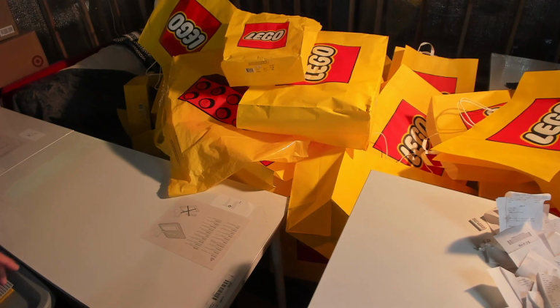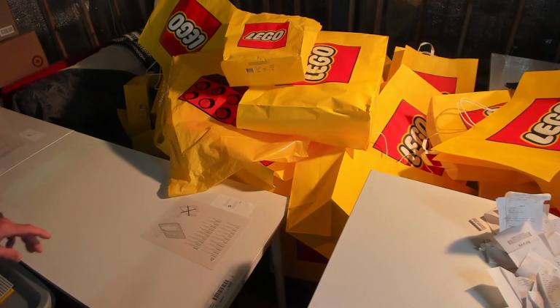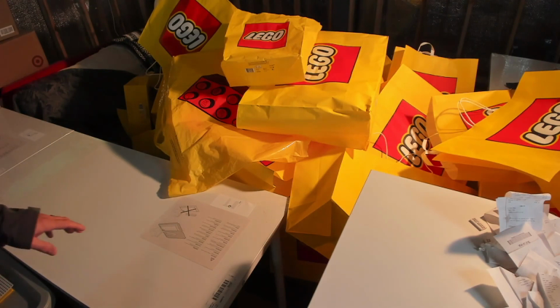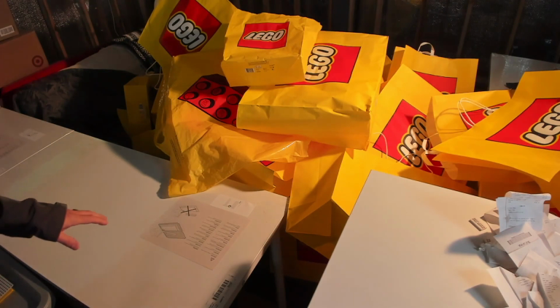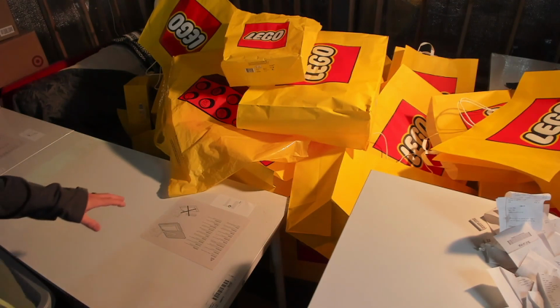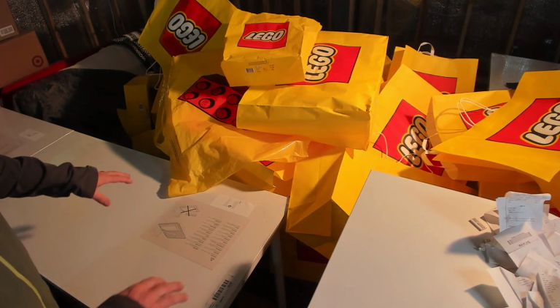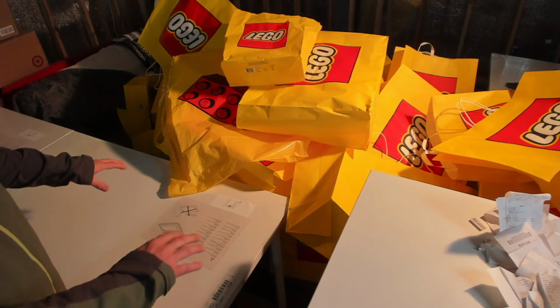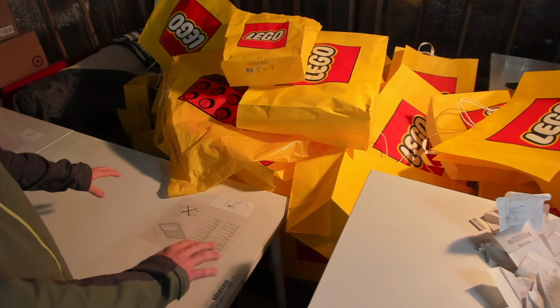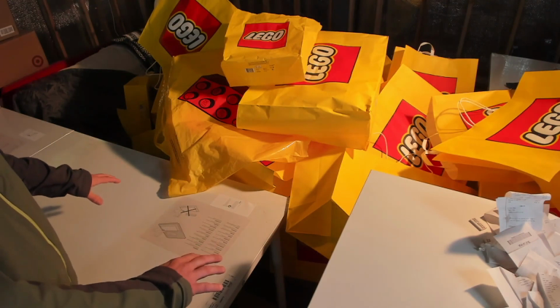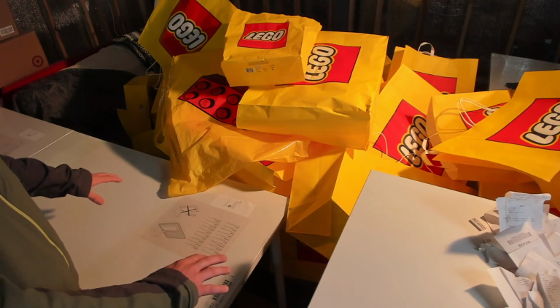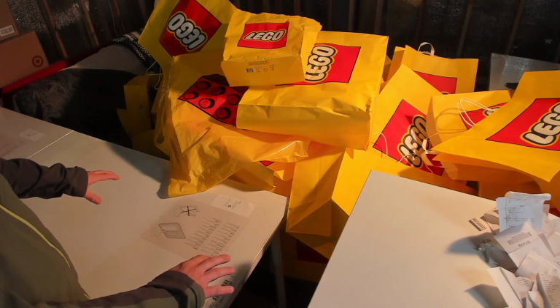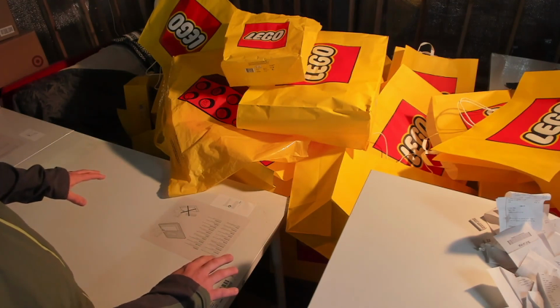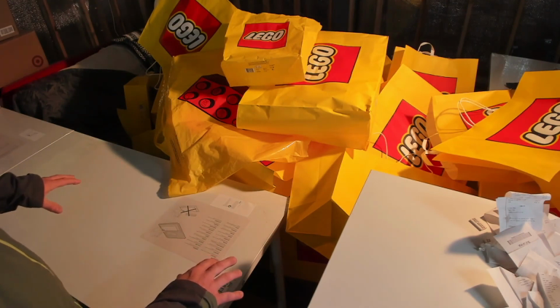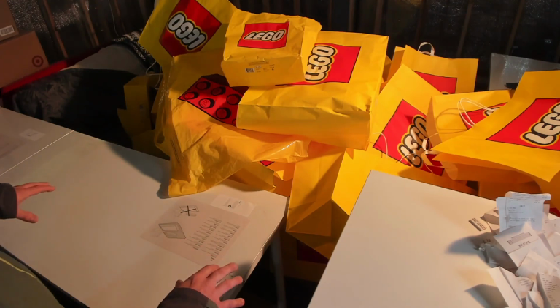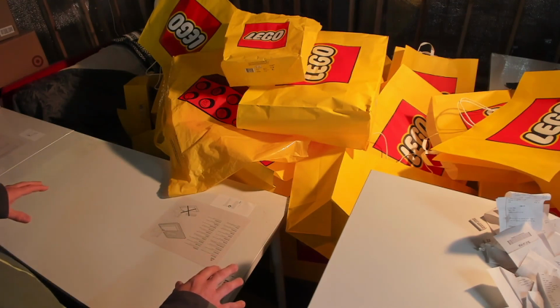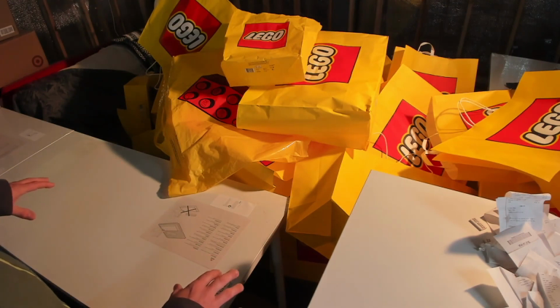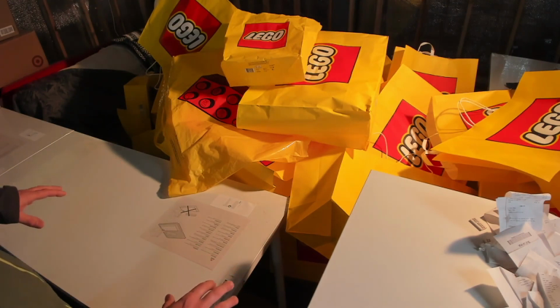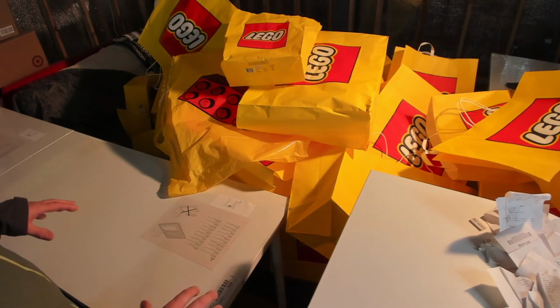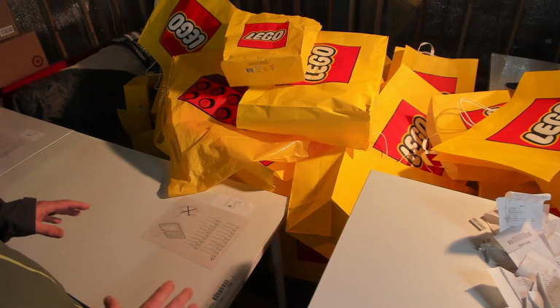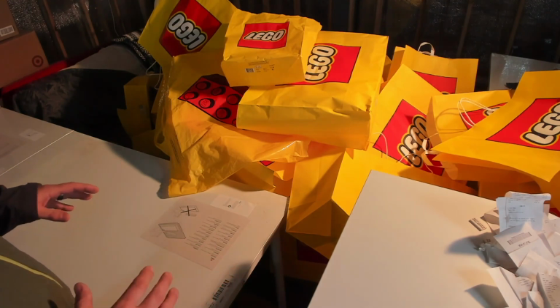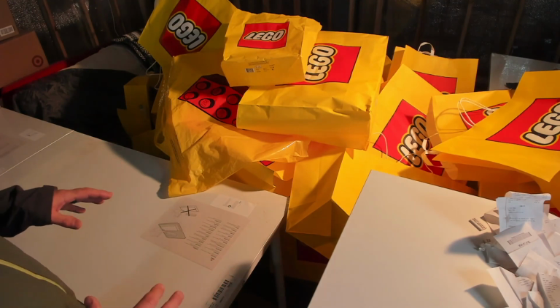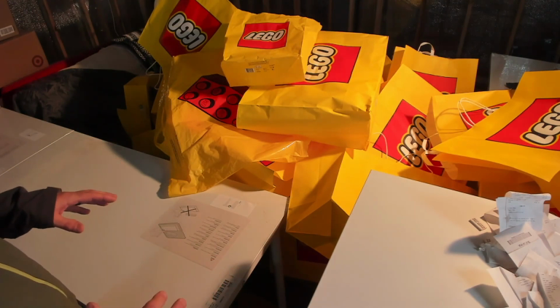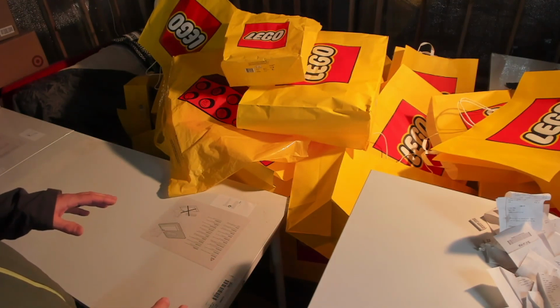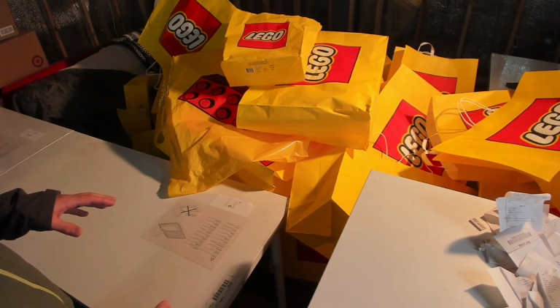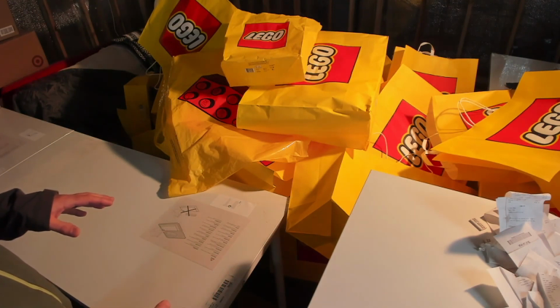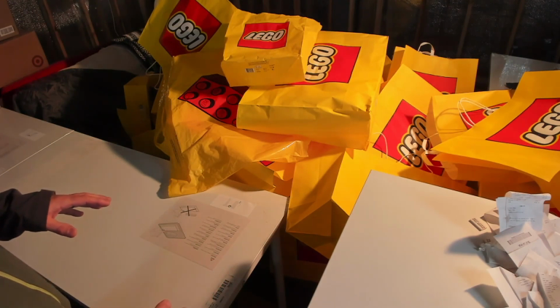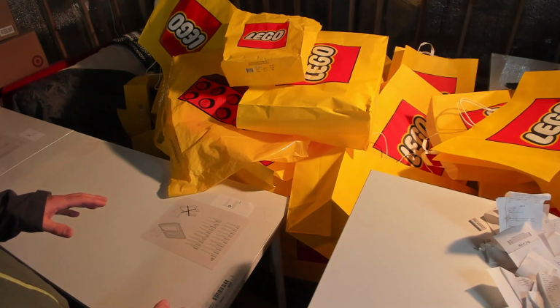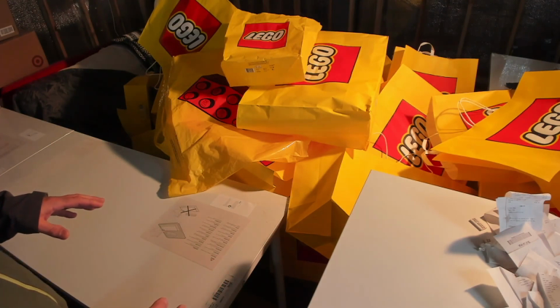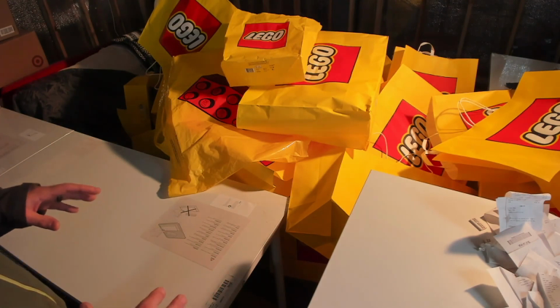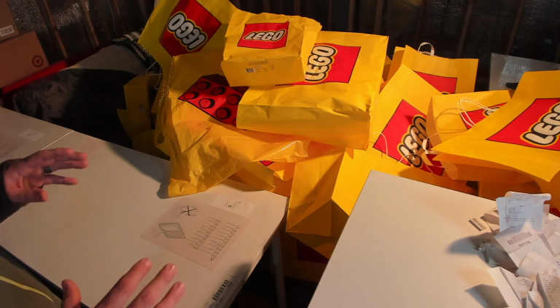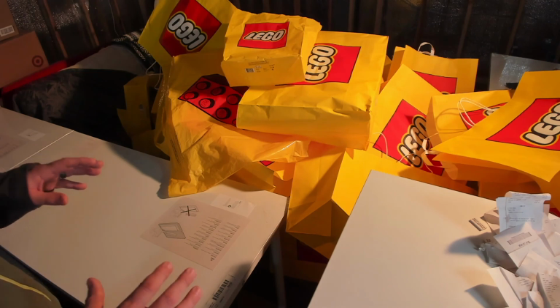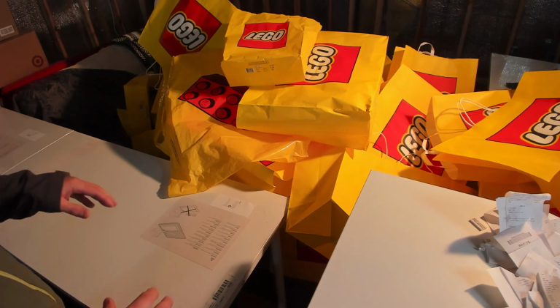We can see my workstation here. I'm just going to go ahead and grab the bags as I need them.